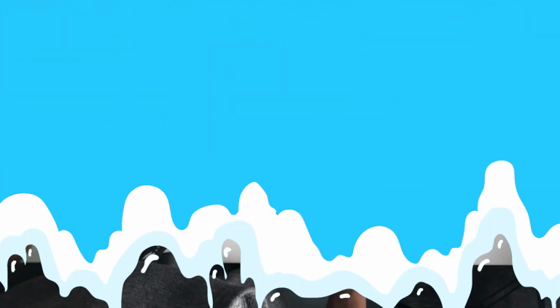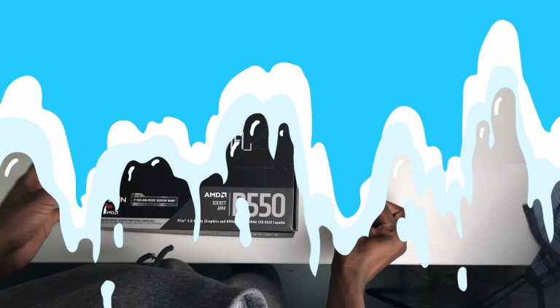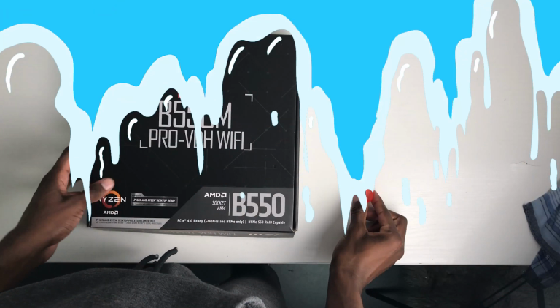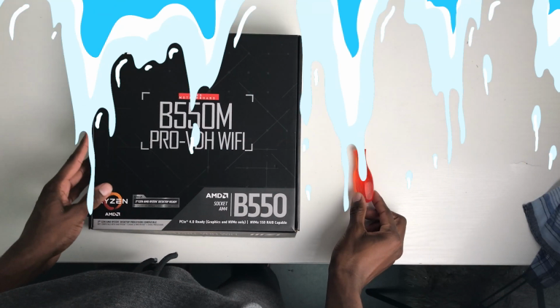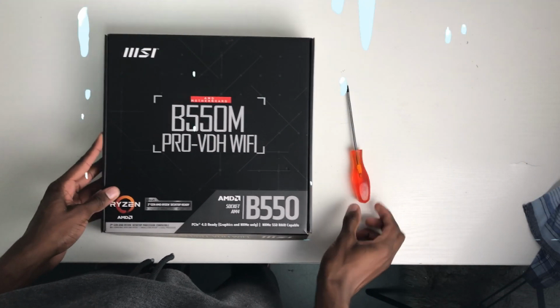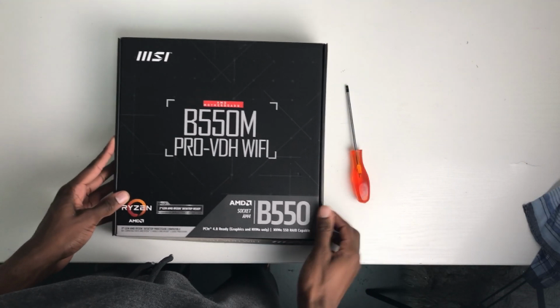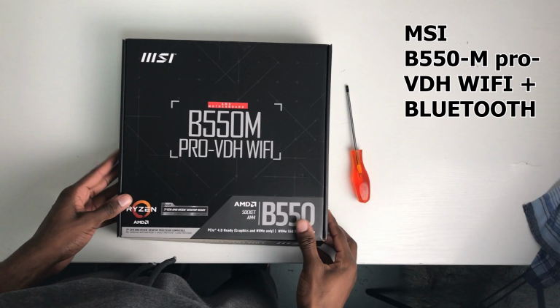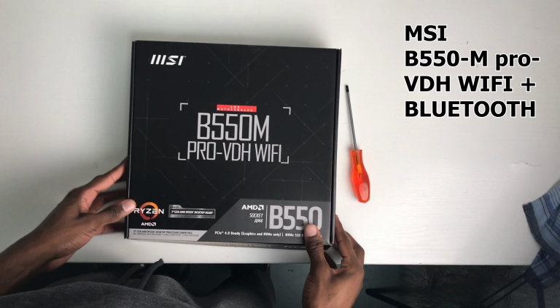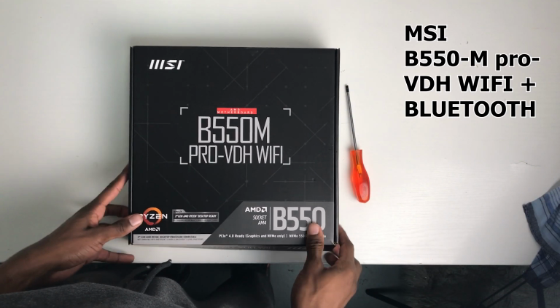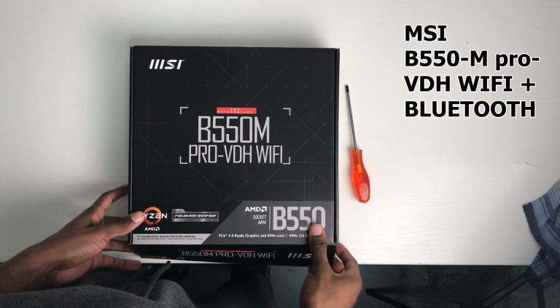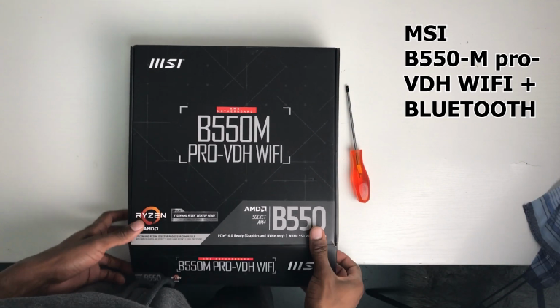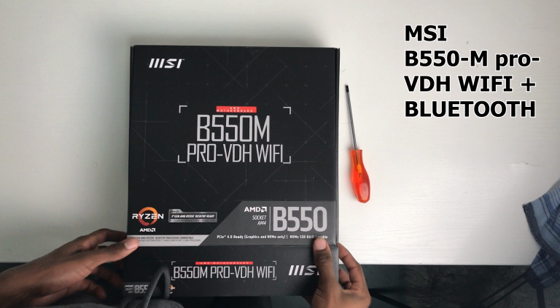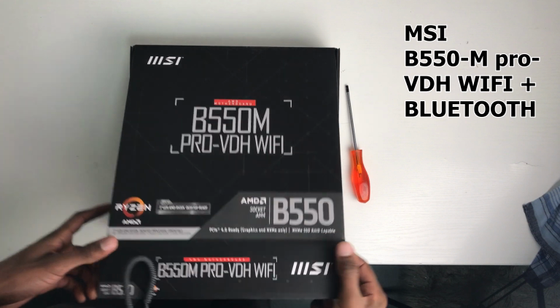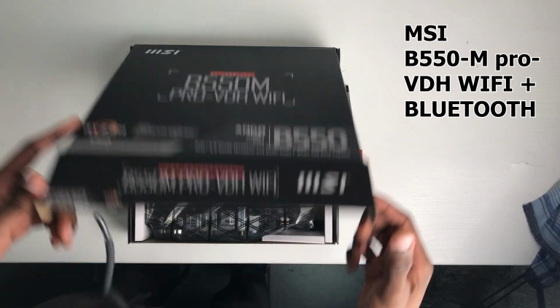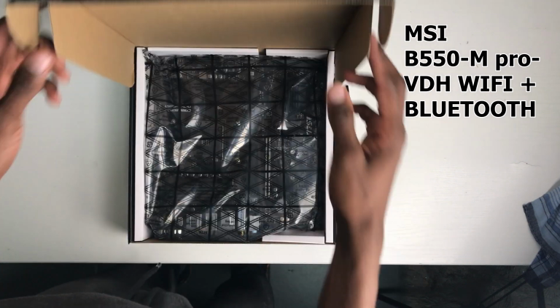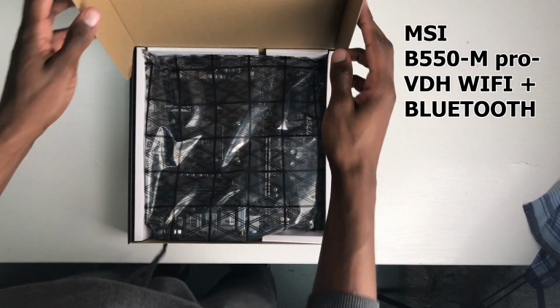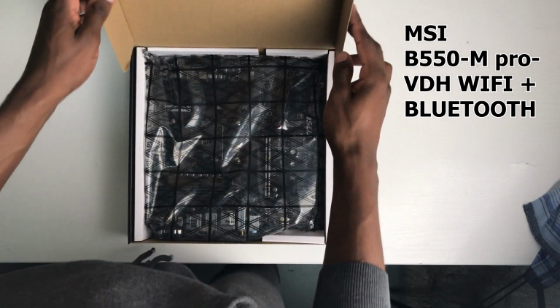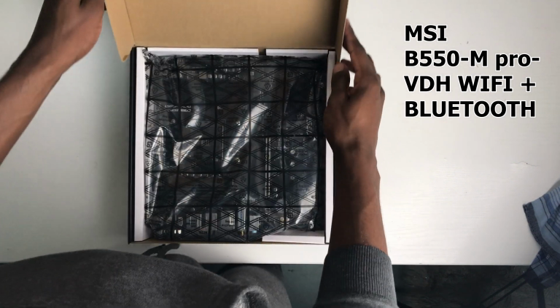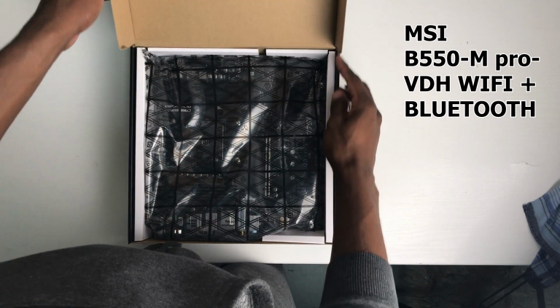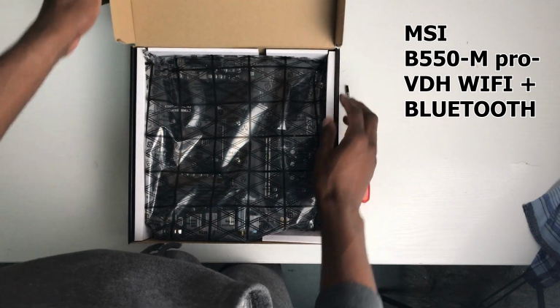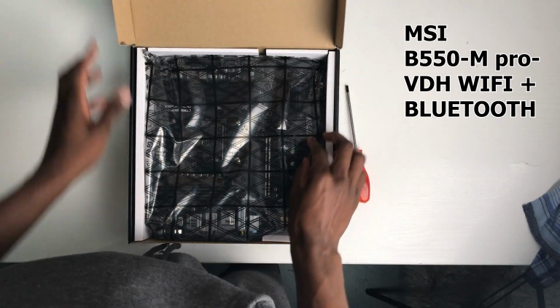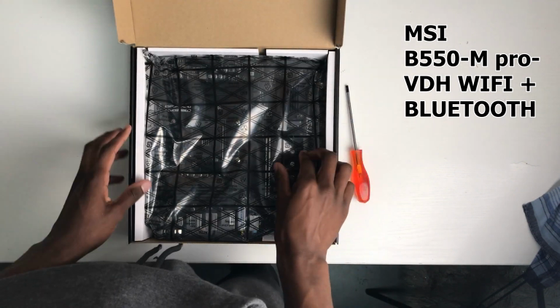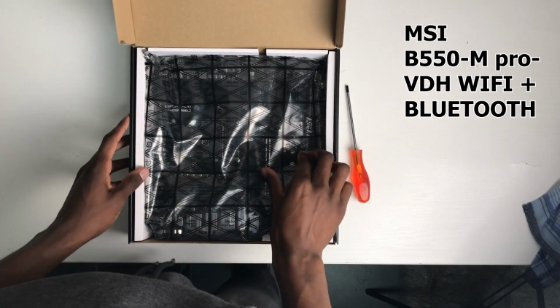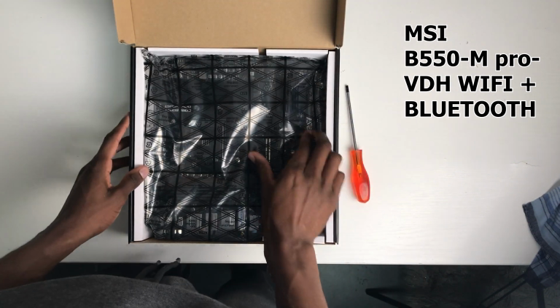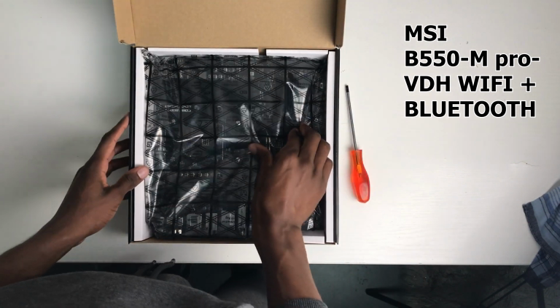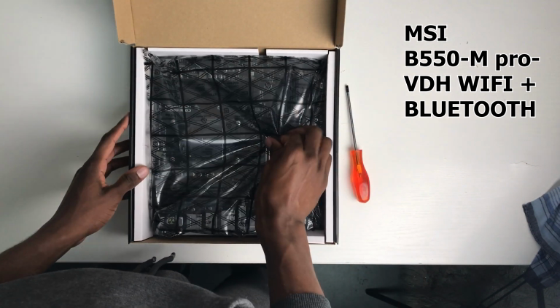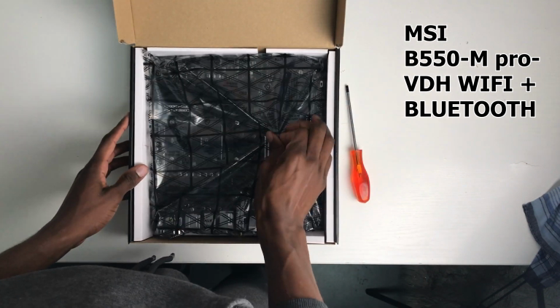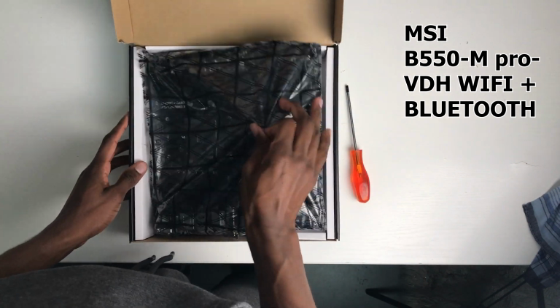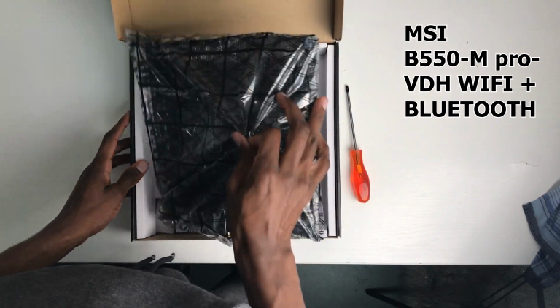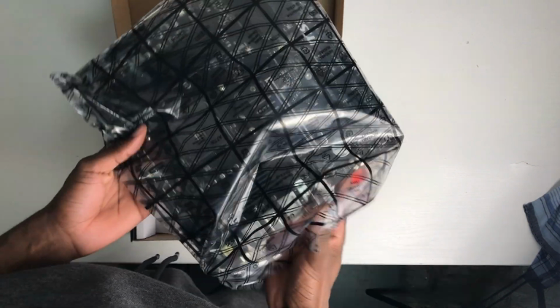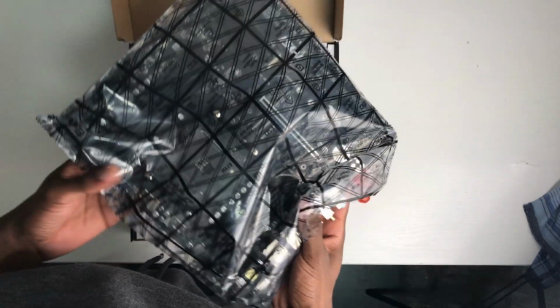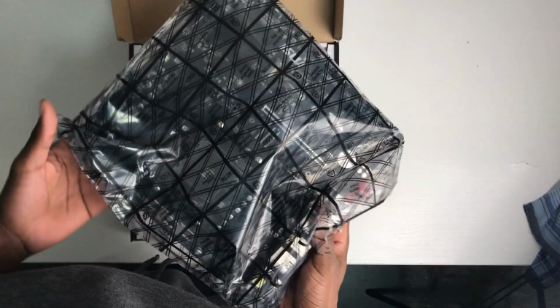I like to start off with unboxing my motherboard and then setting it up on top of the motherboard box. This gives me a clean surface to work on.